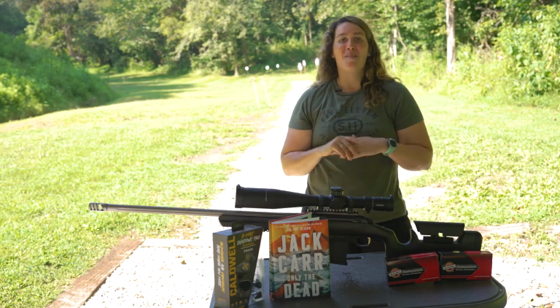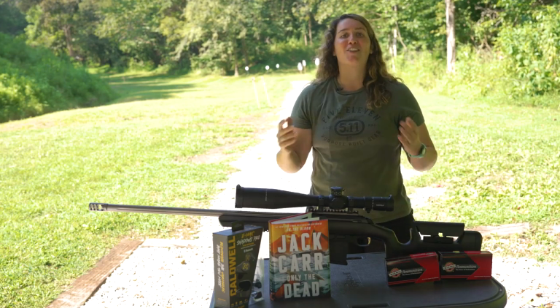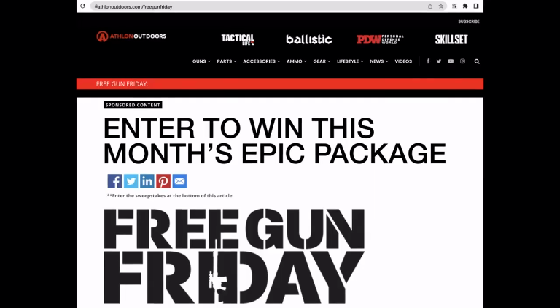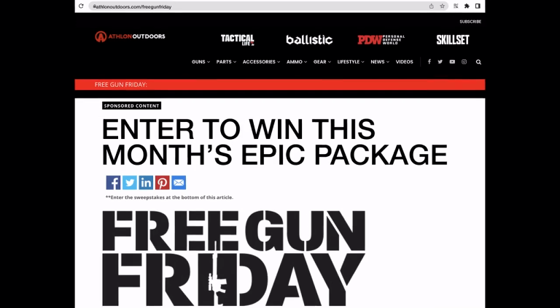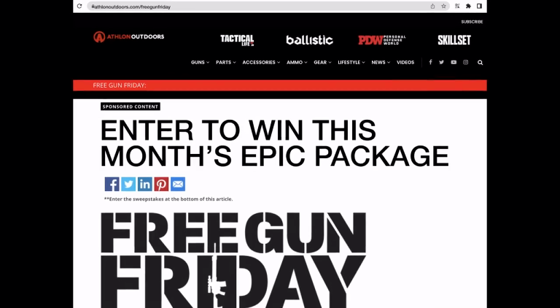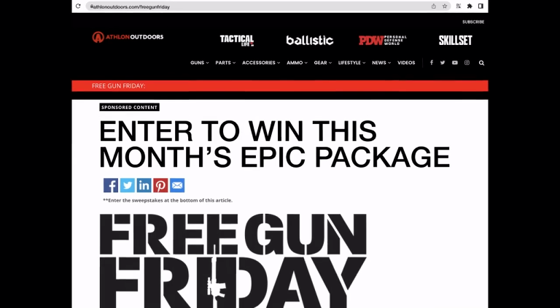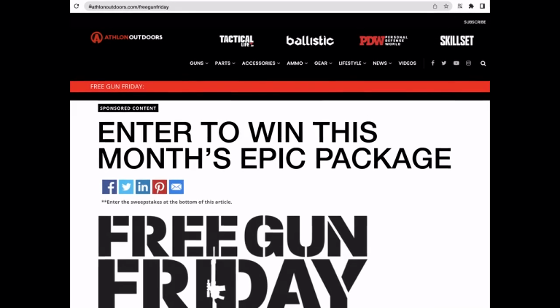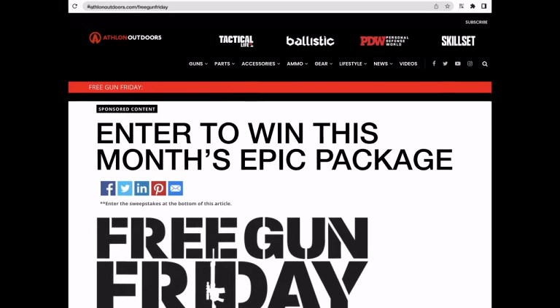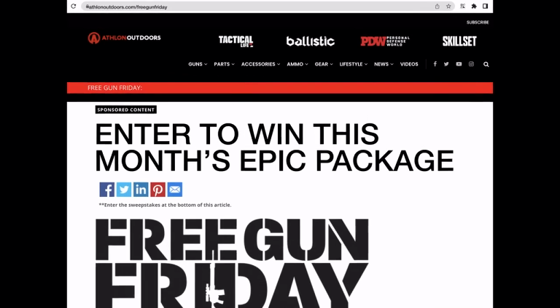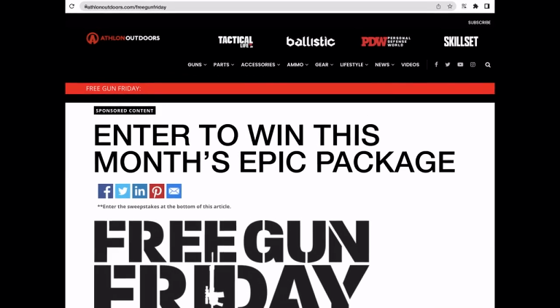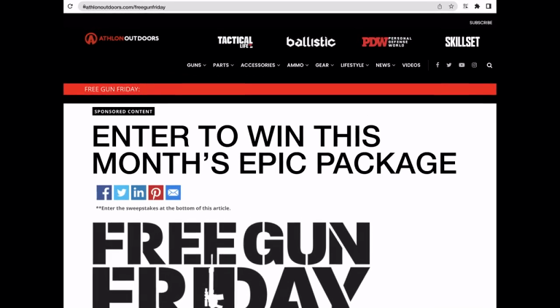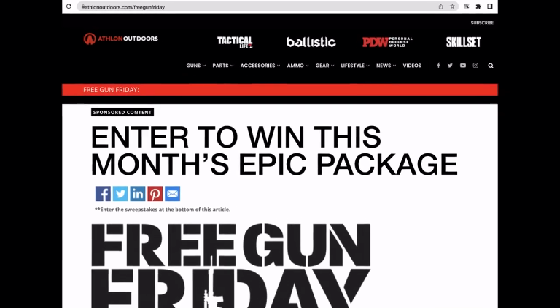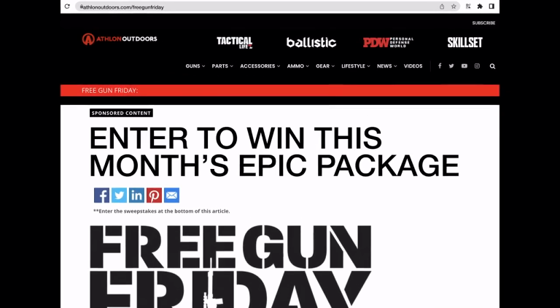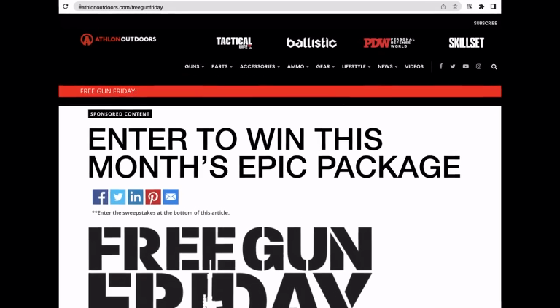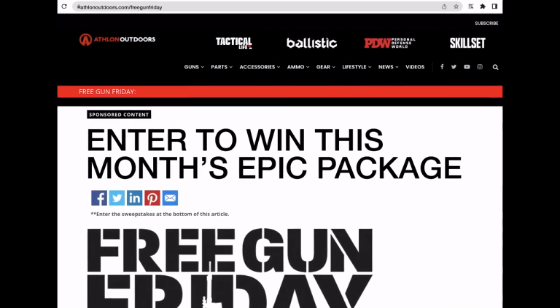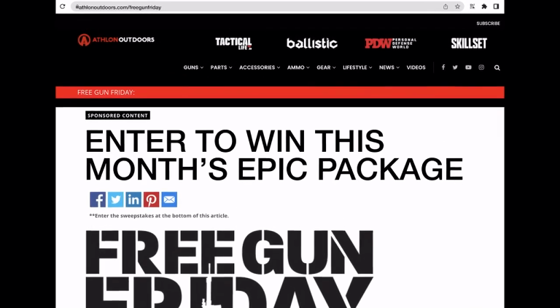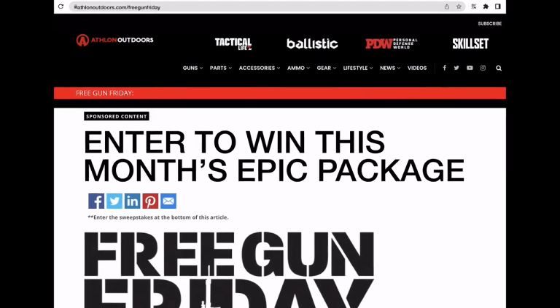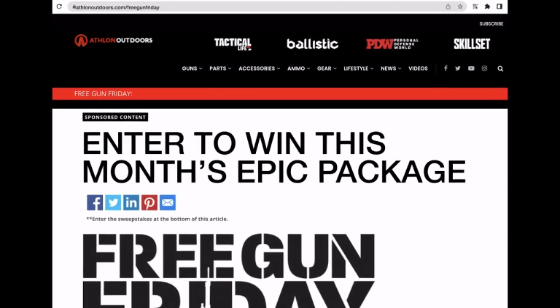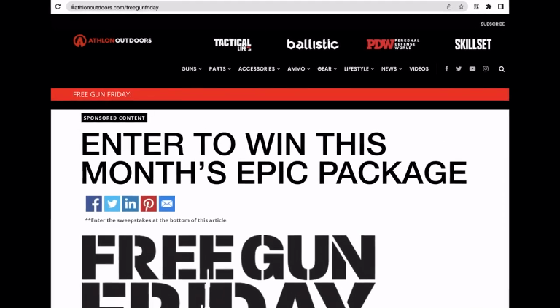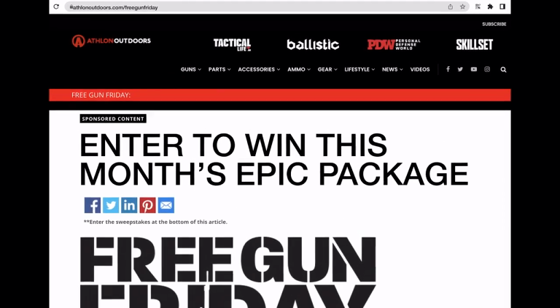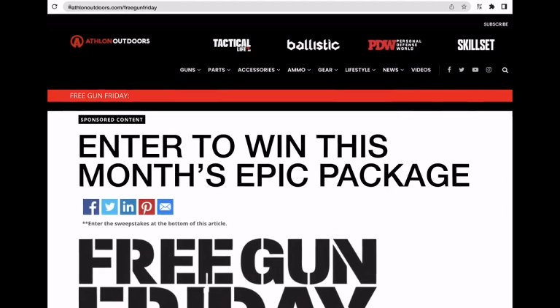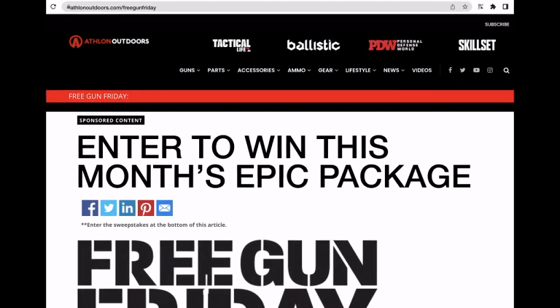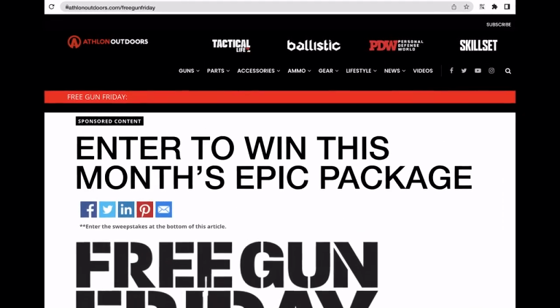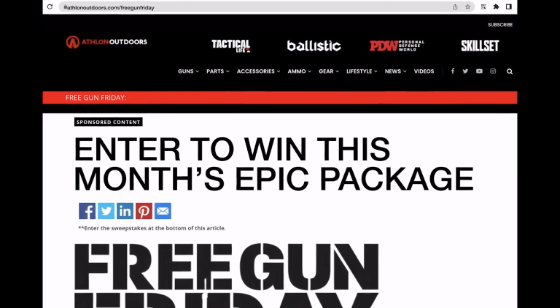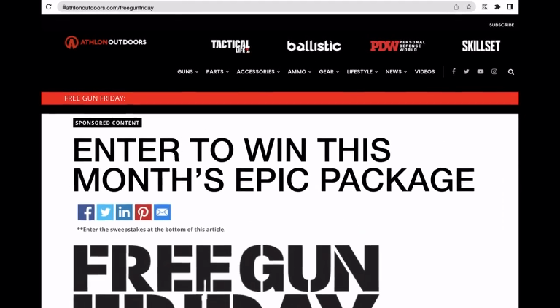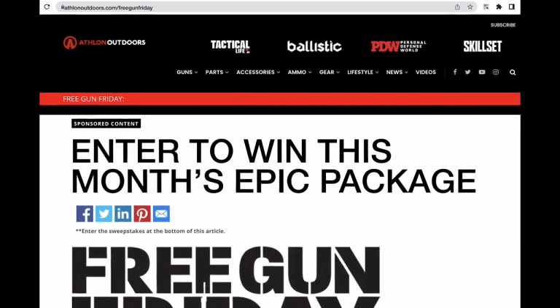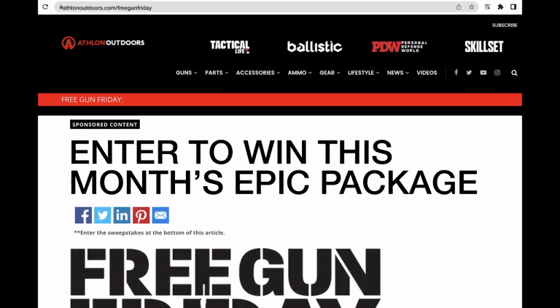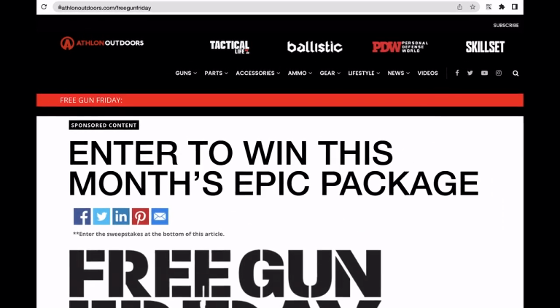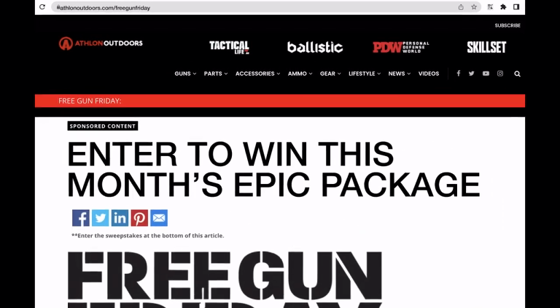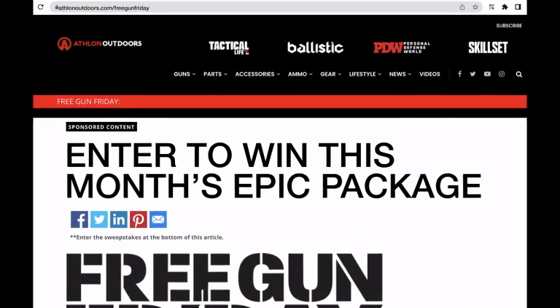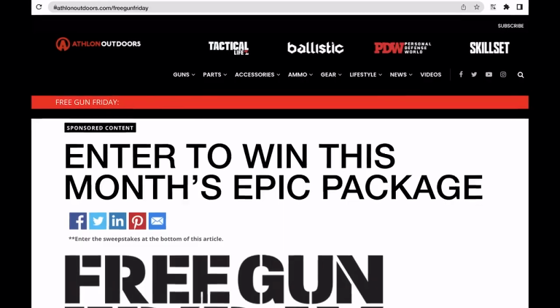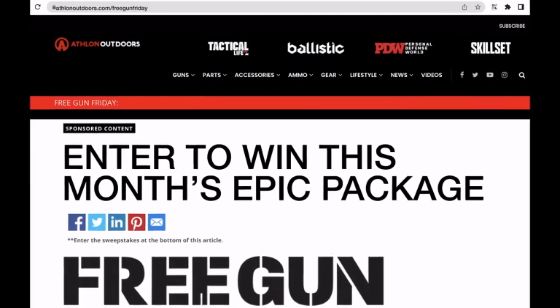Make sure to log on to AthlonOutdoors.com/FreeGunFriday to get entered in September's Free Gun Friday giveaway.